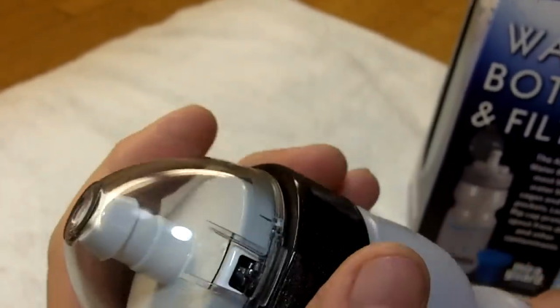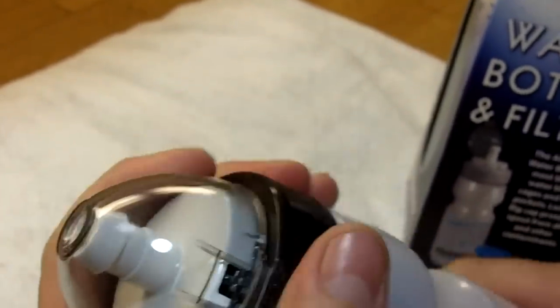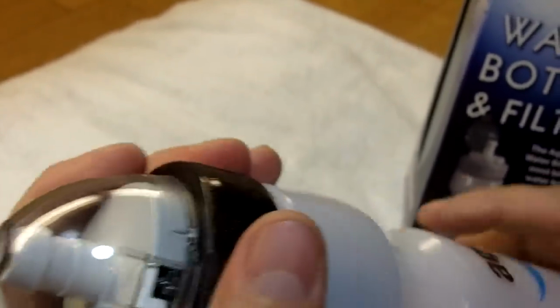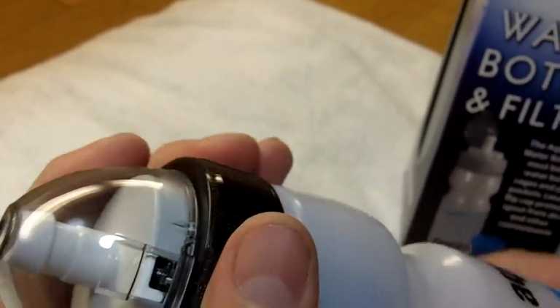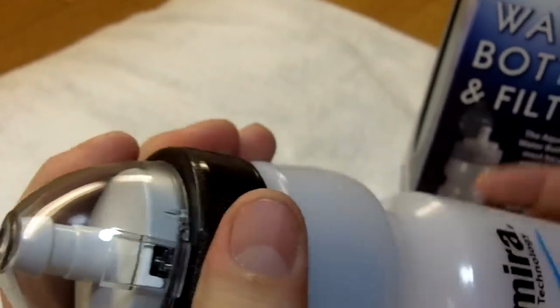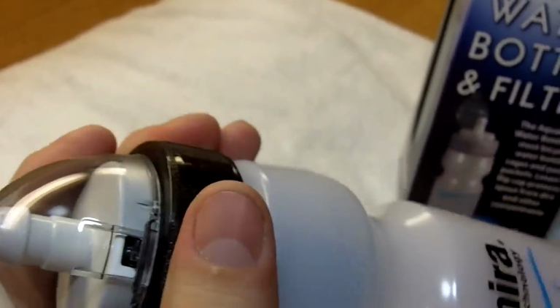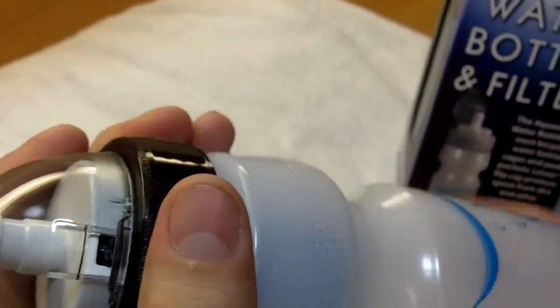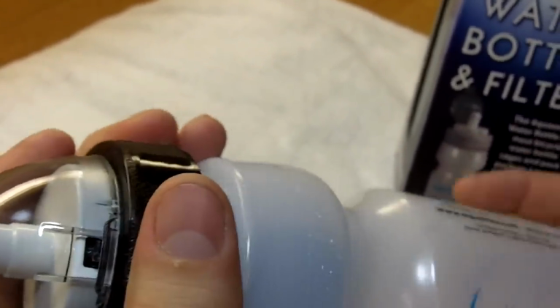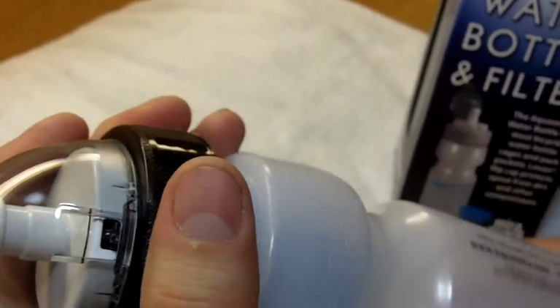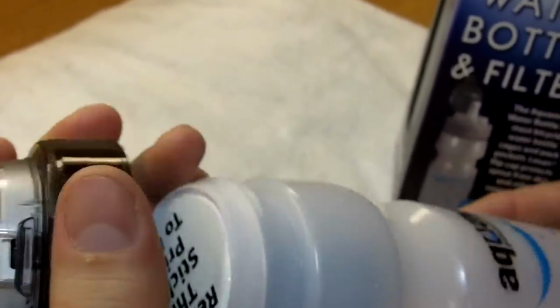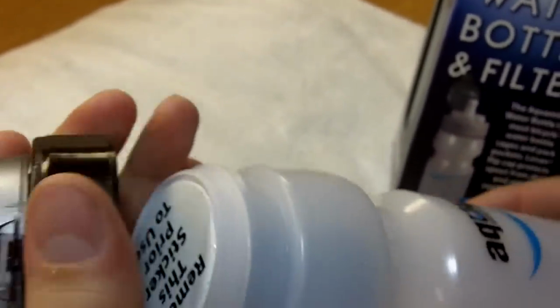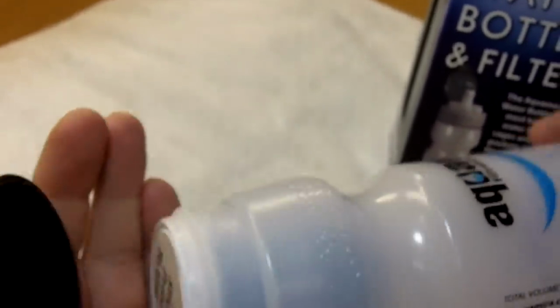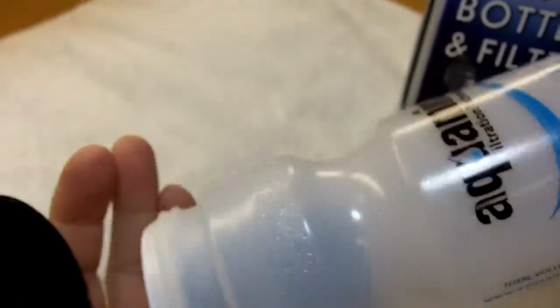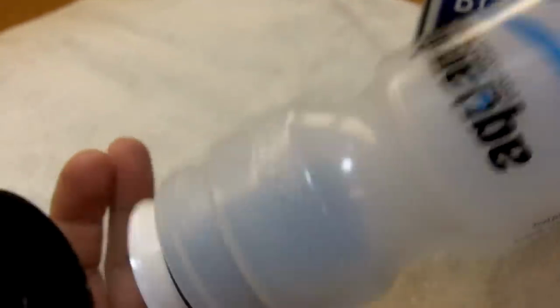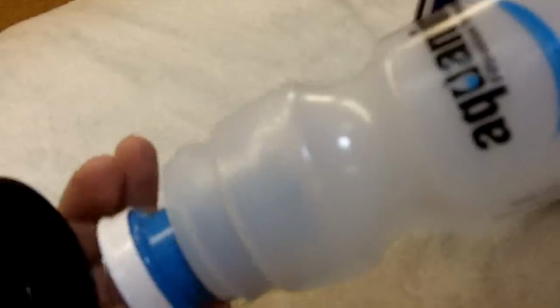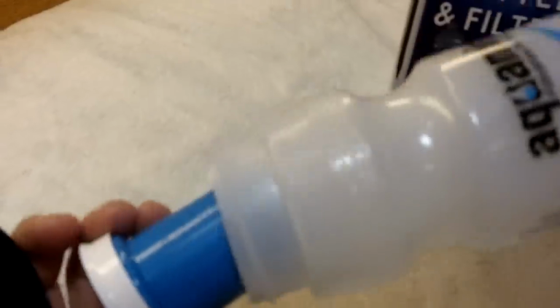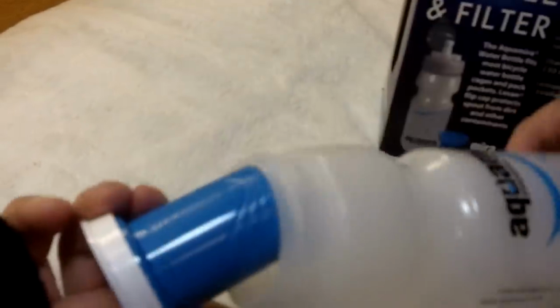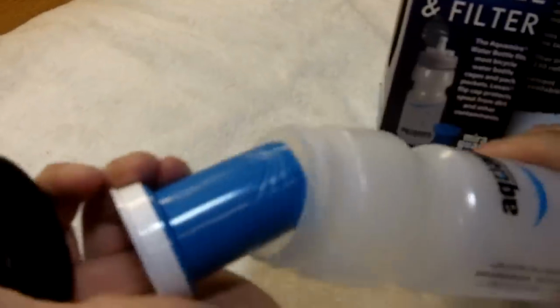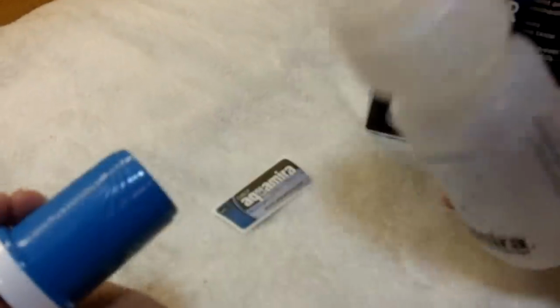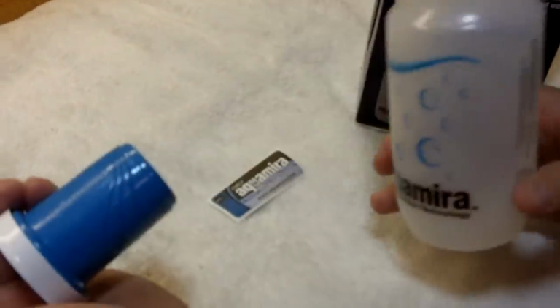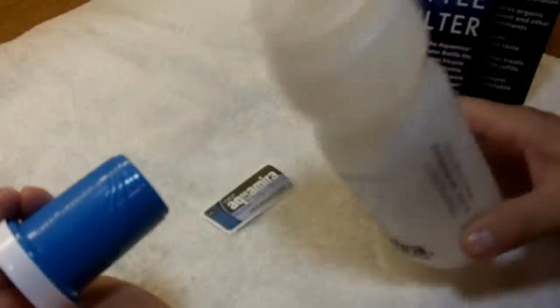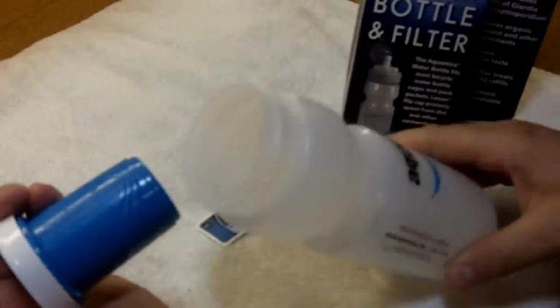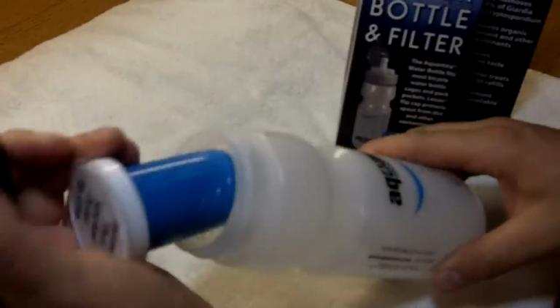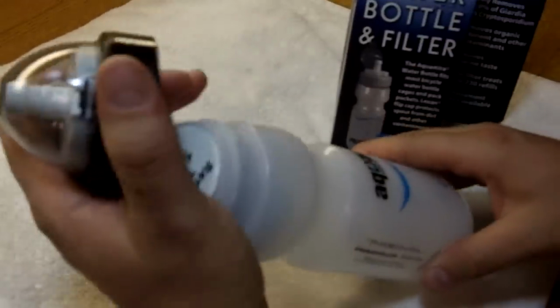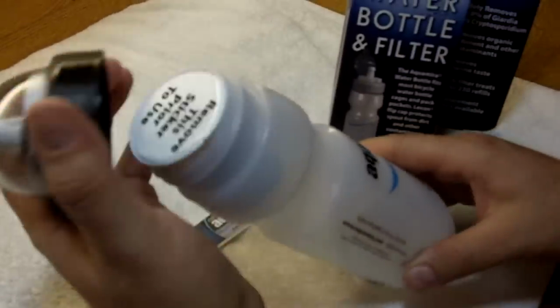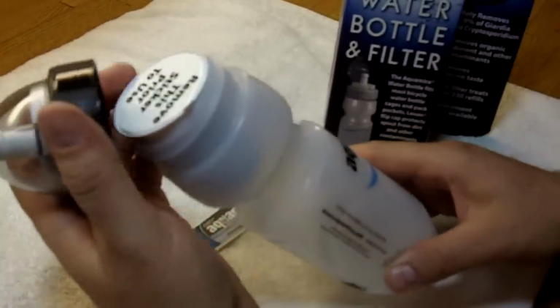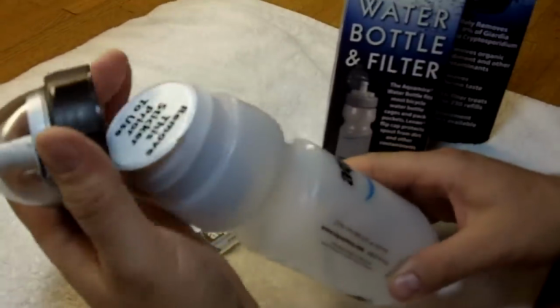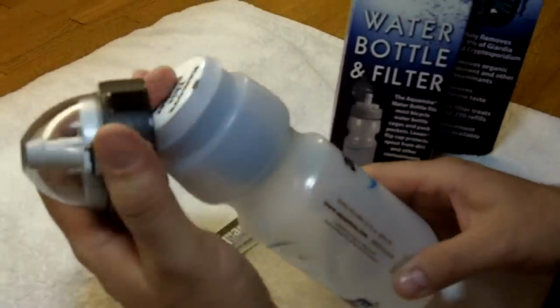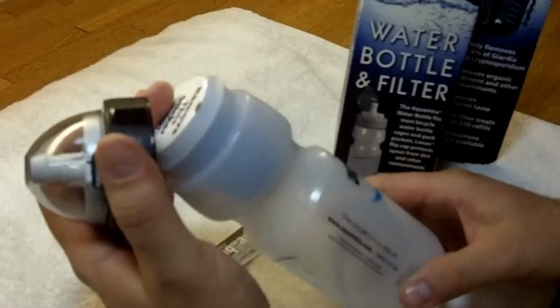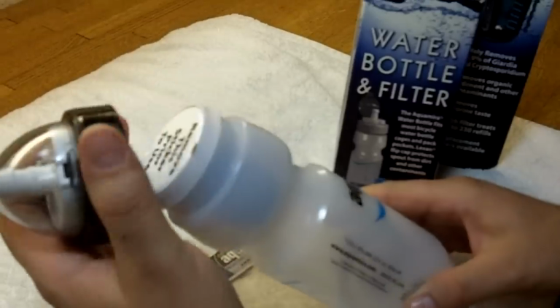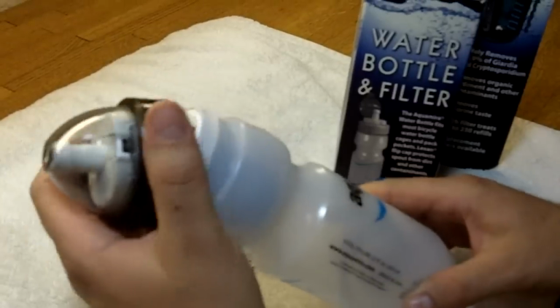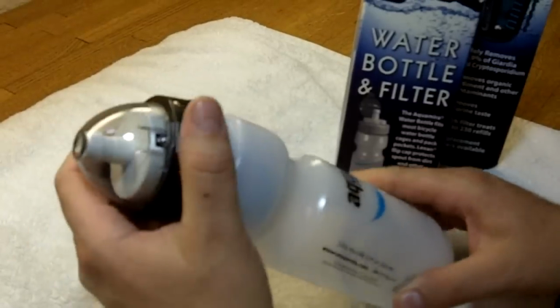When you're out of water, simply unscrew it, pull your filter out, refill it, and start all over again.